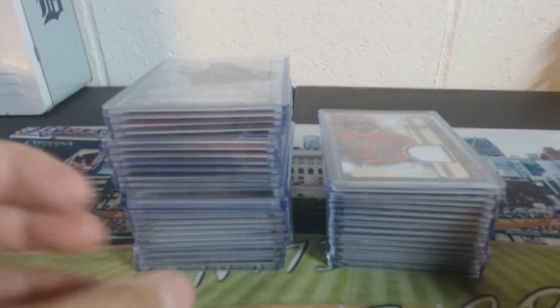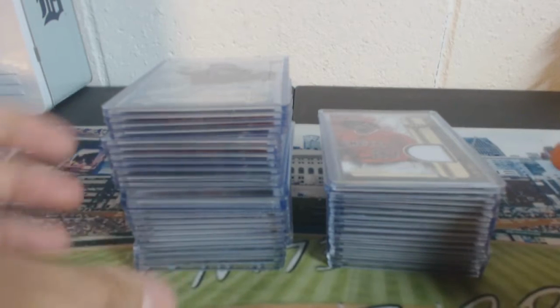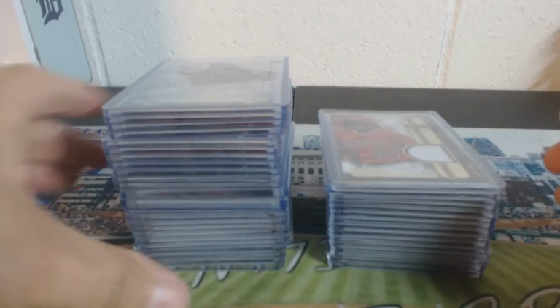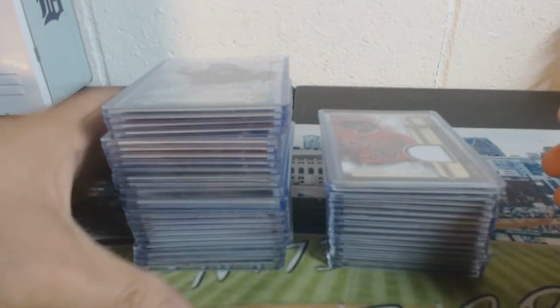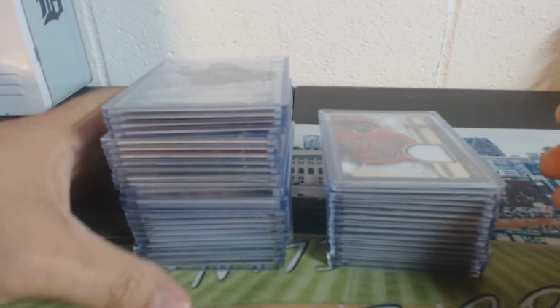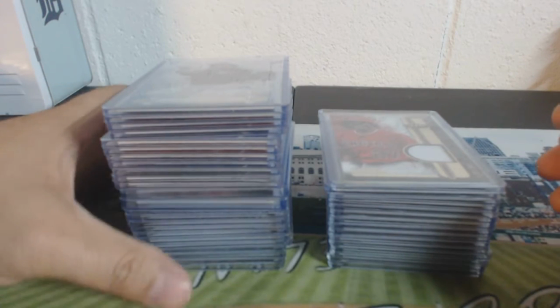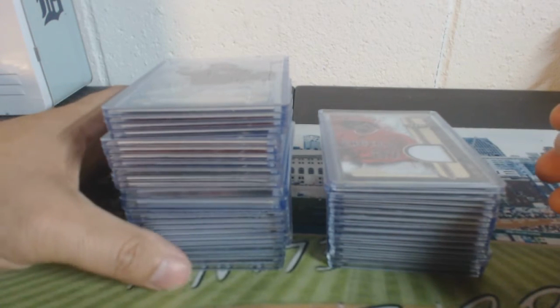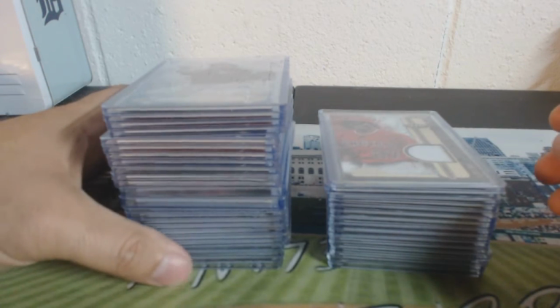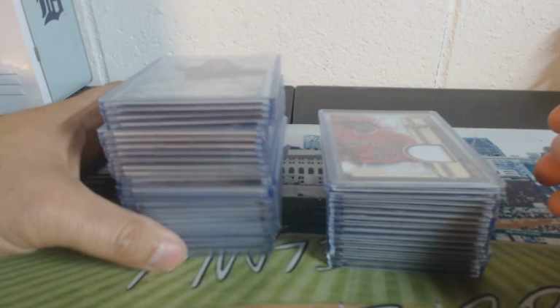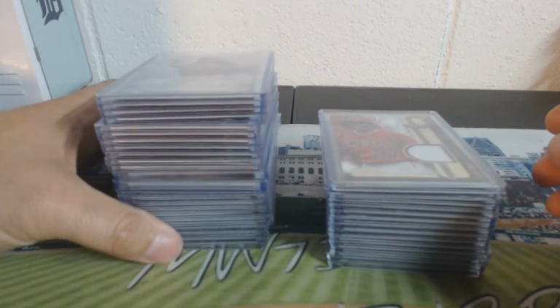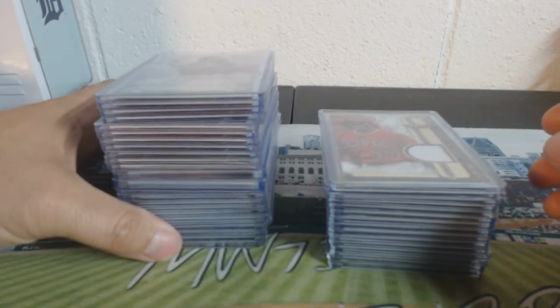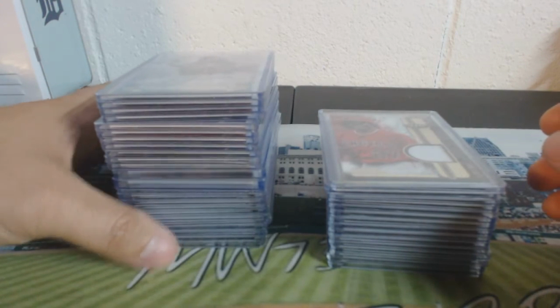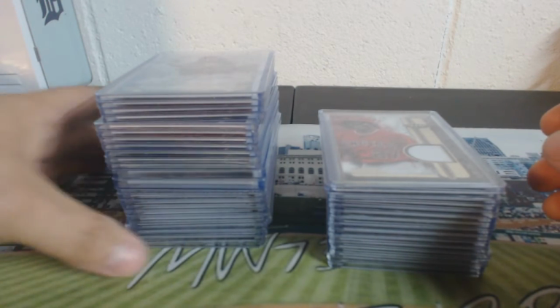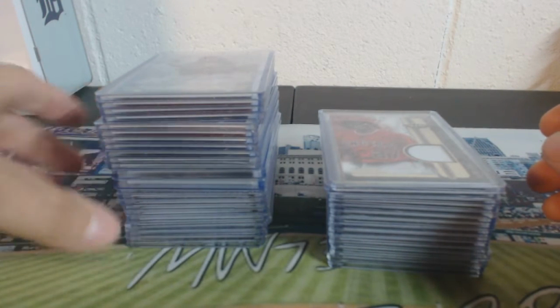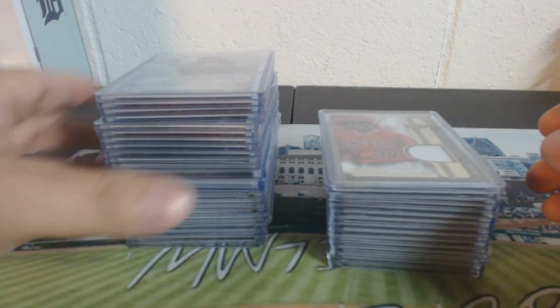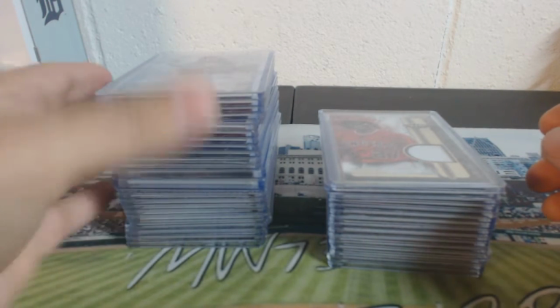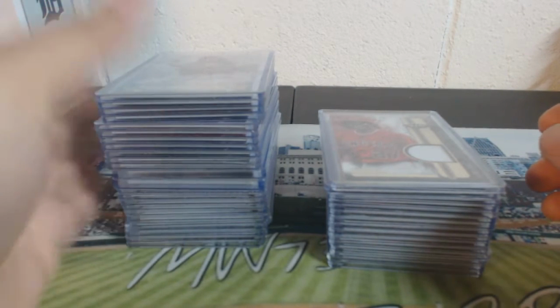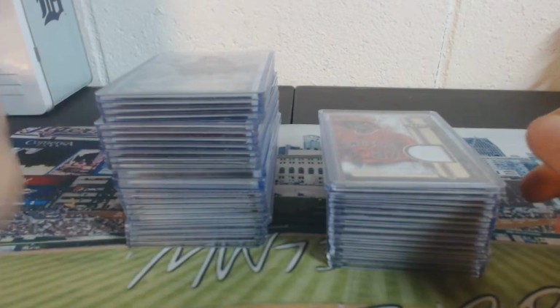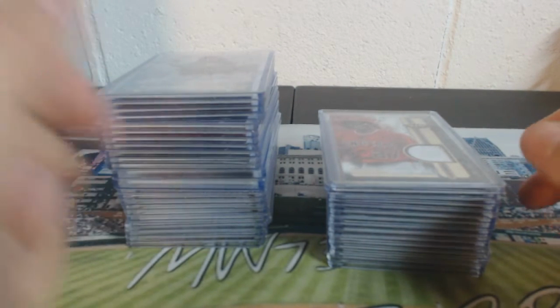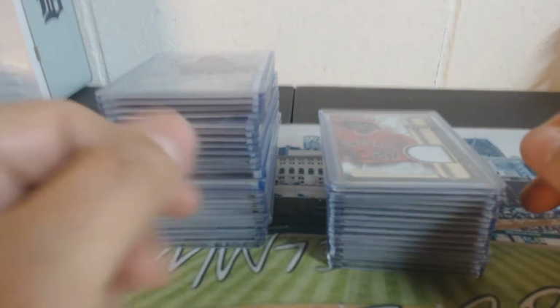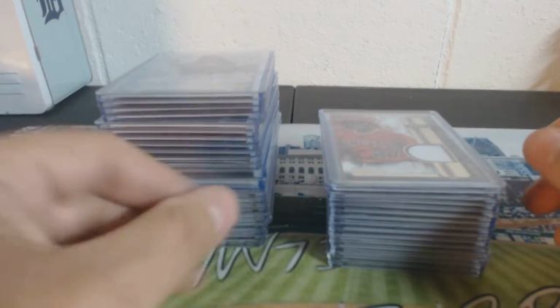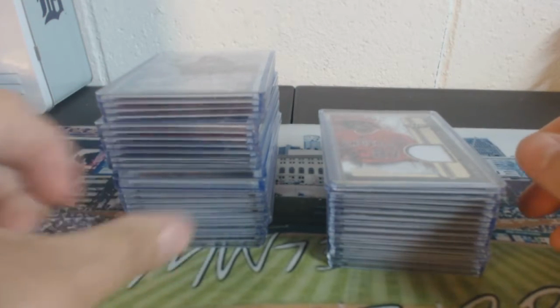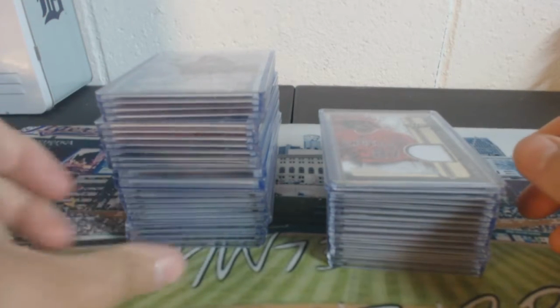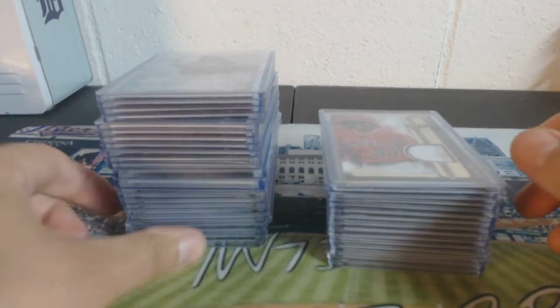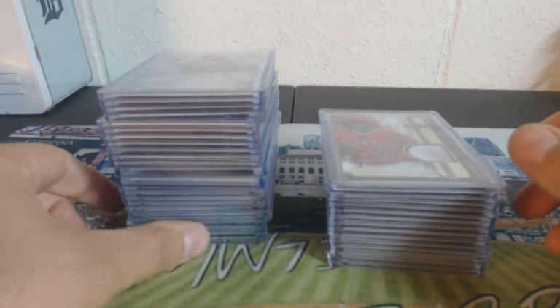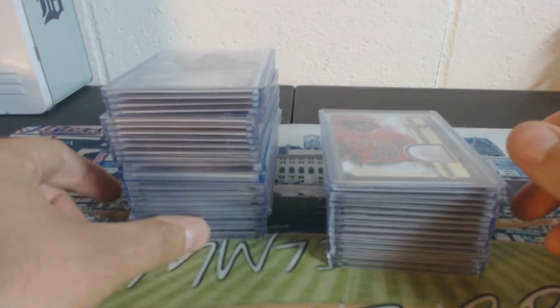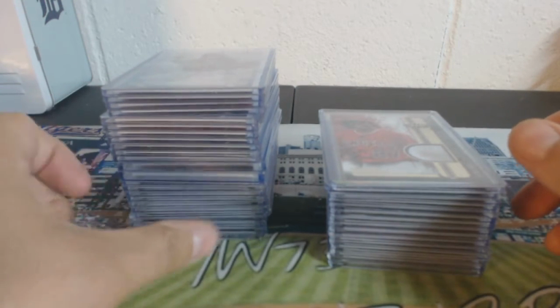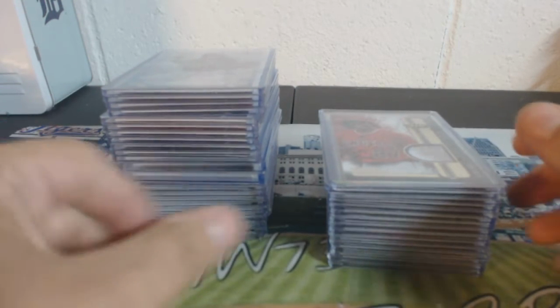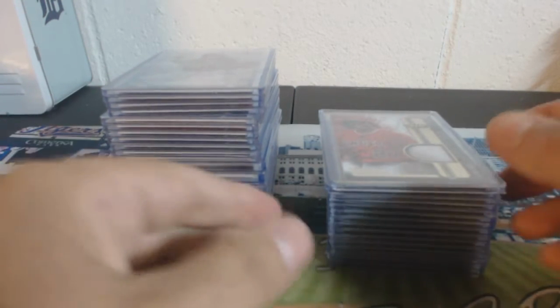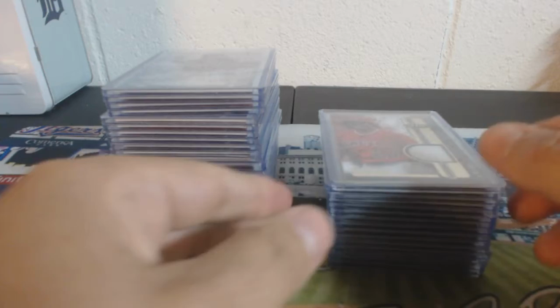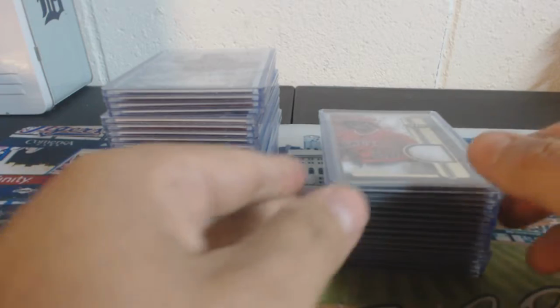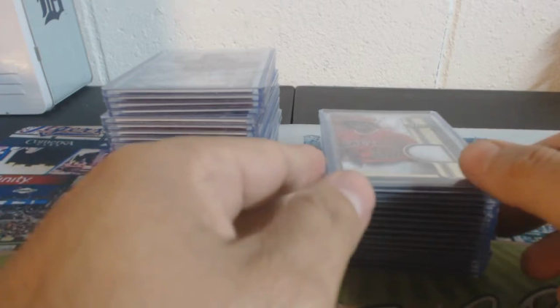Hey guys, good evening. Here for the TOPS Tier 1 PYT number 2 recap.